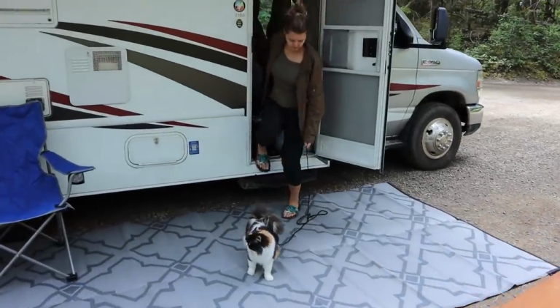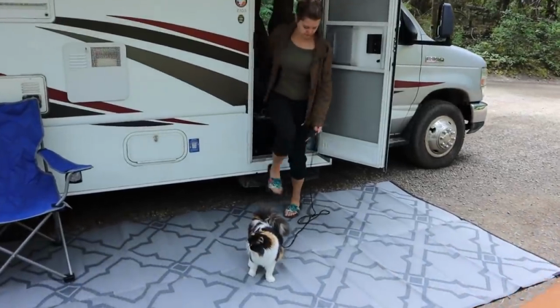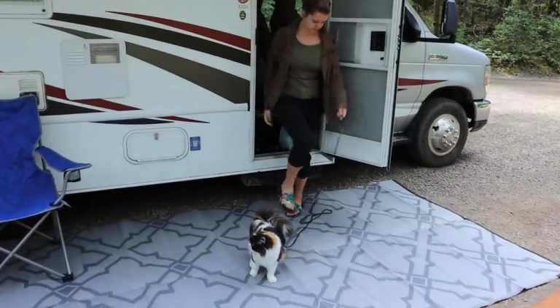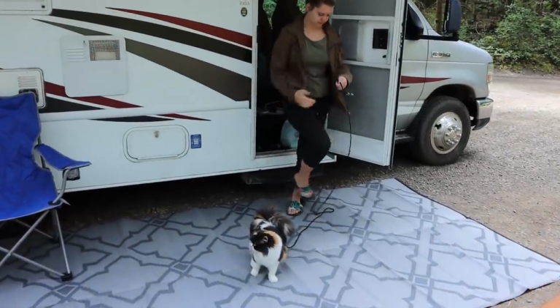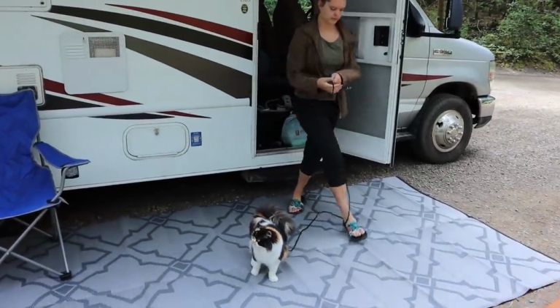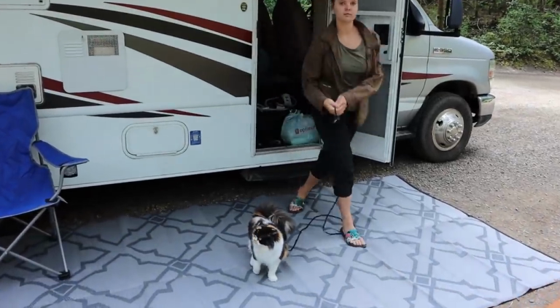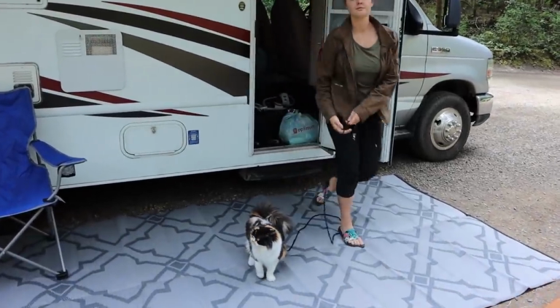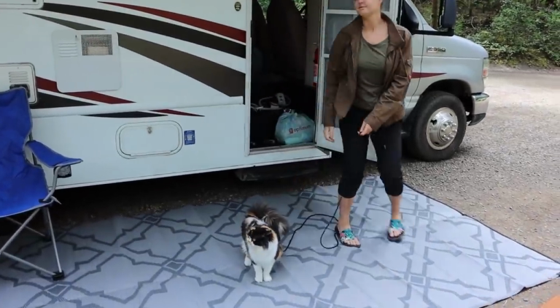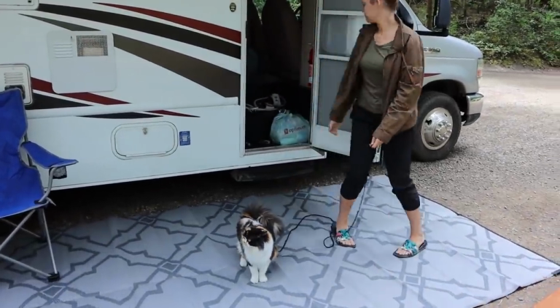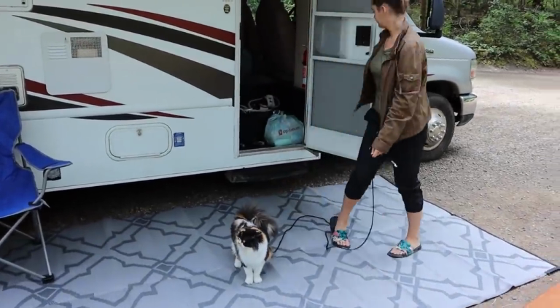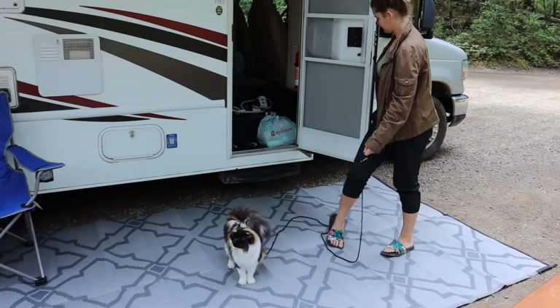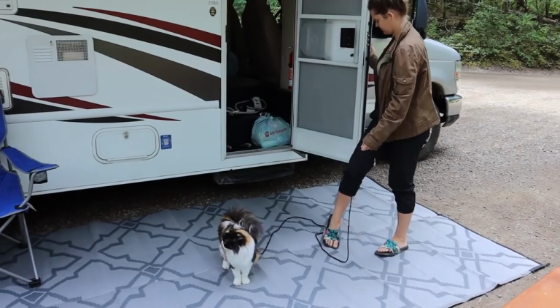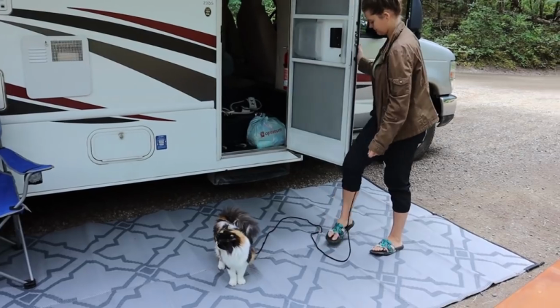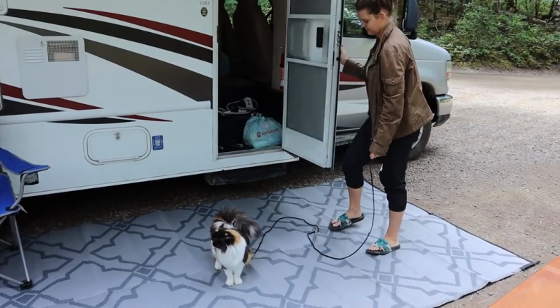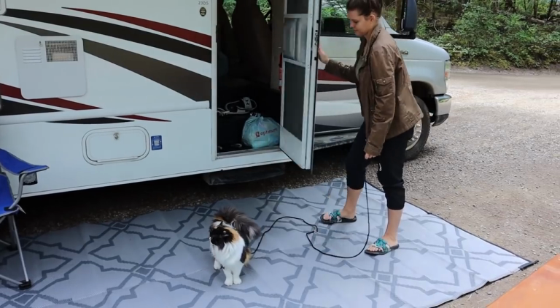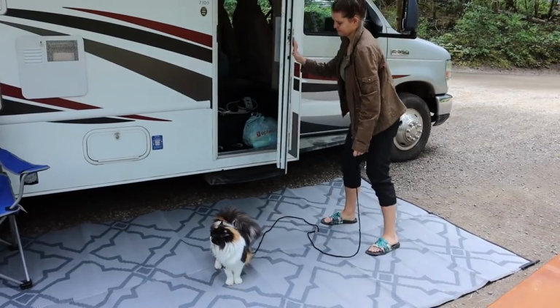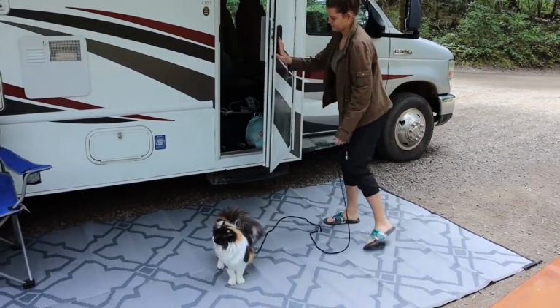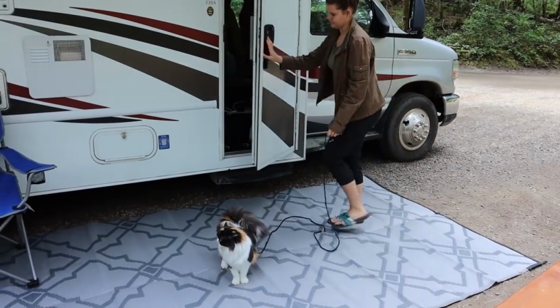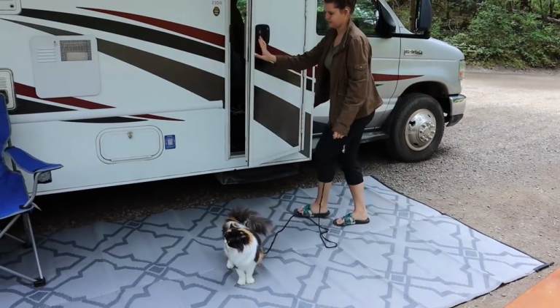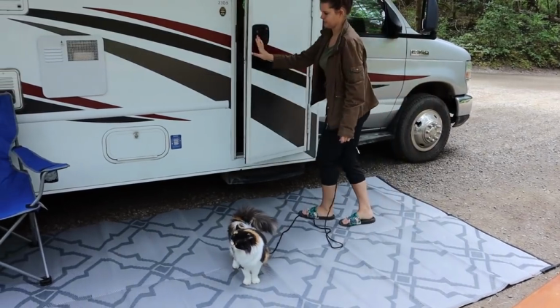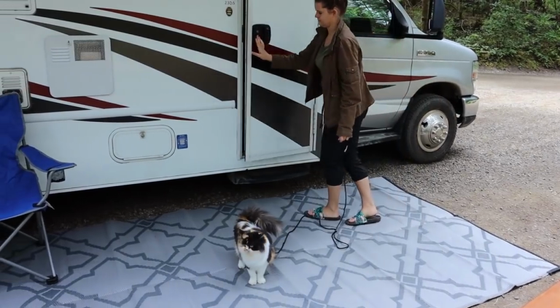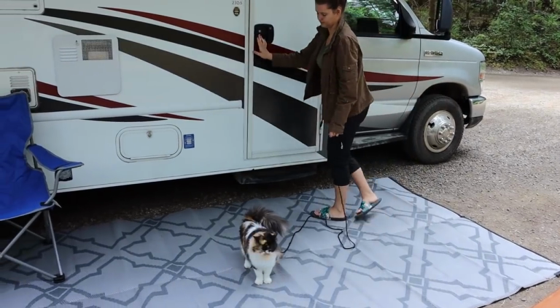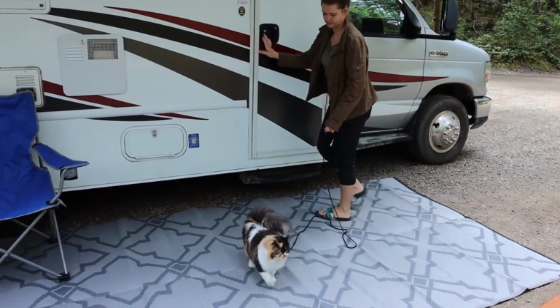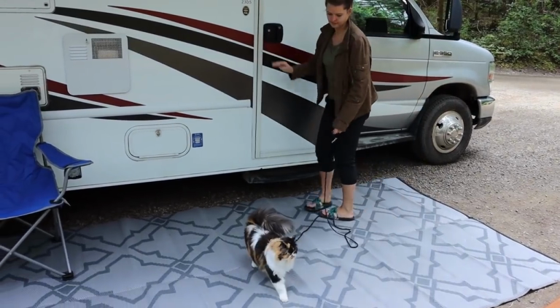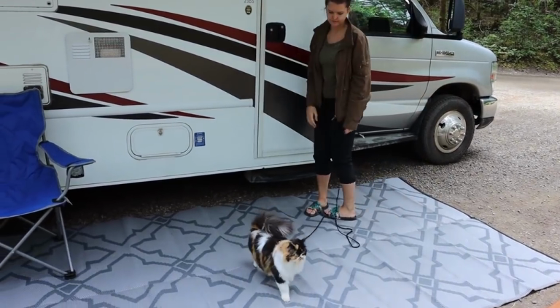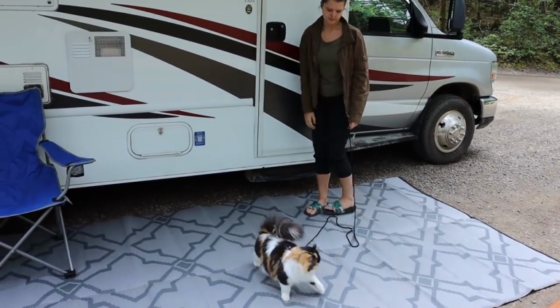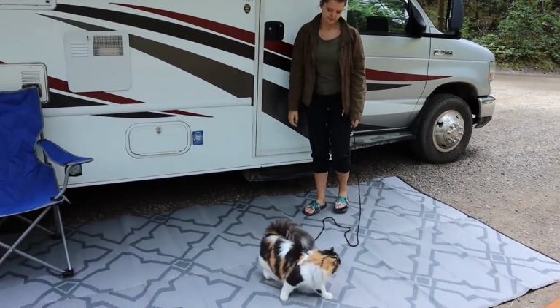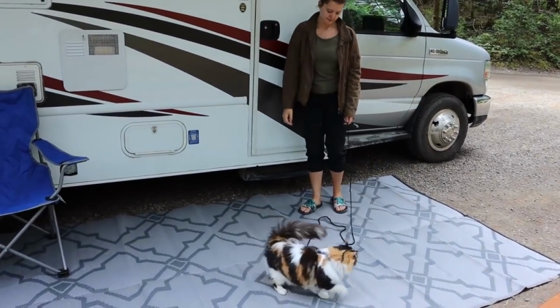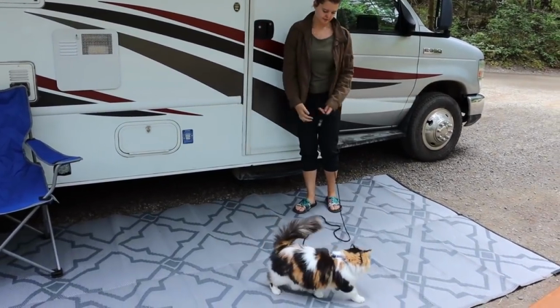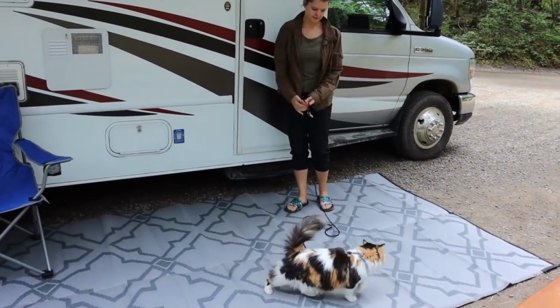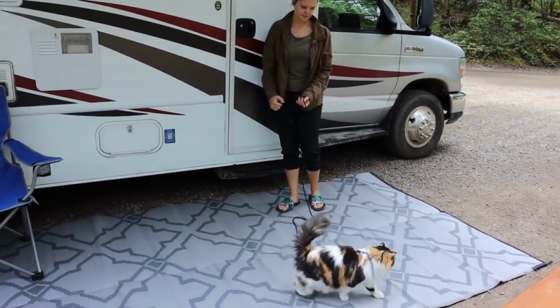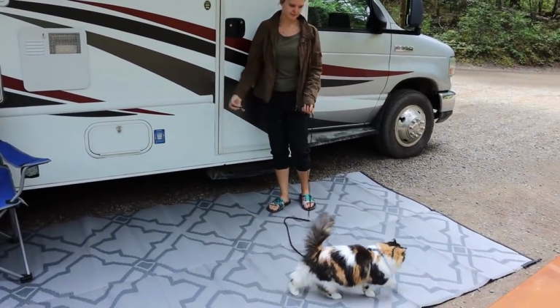Look who needed to go outside at the provincial park right away - the kitty! You deserve it though, kitty.